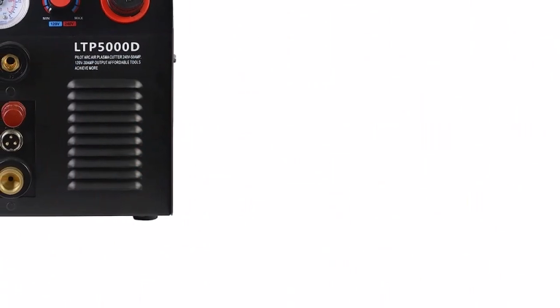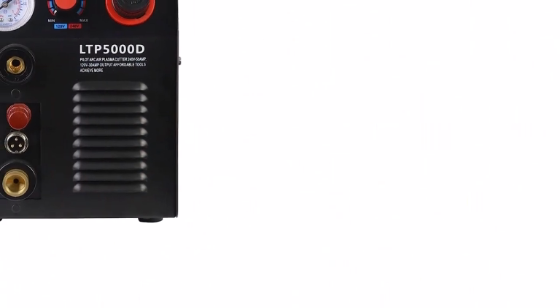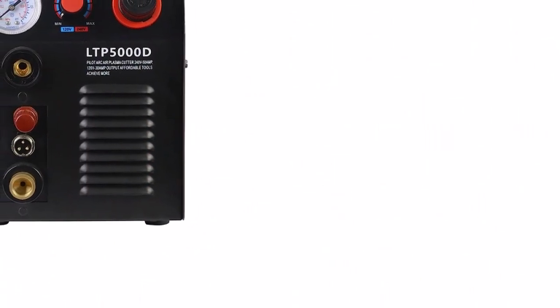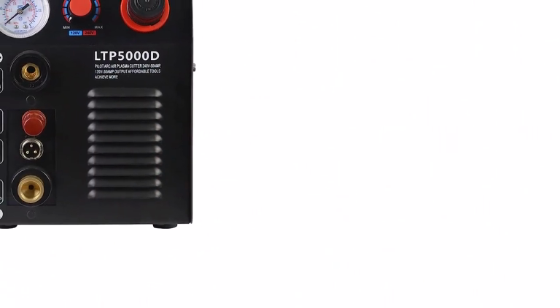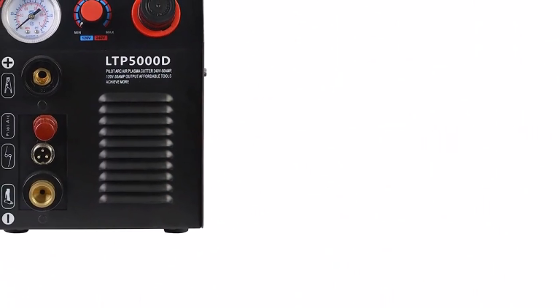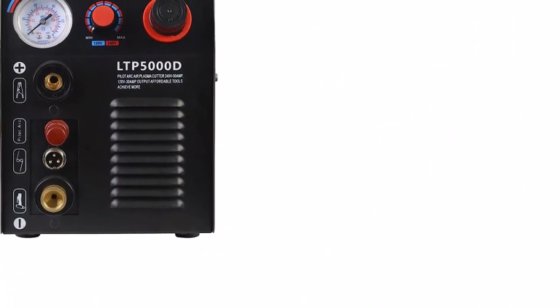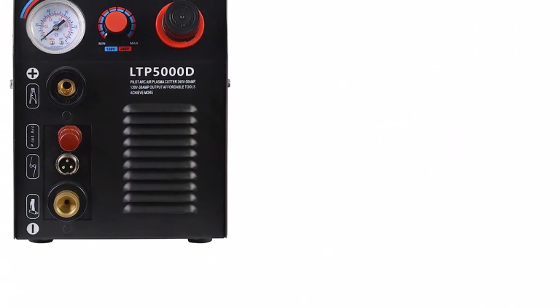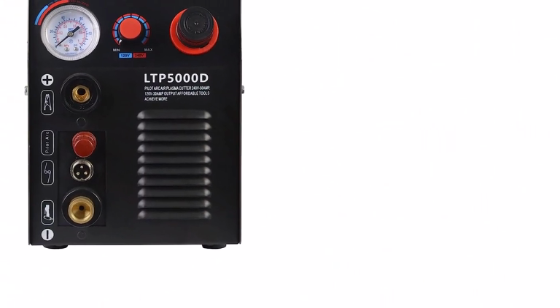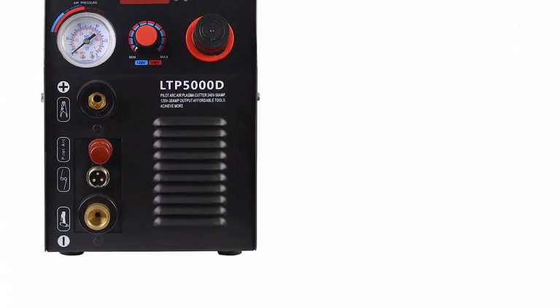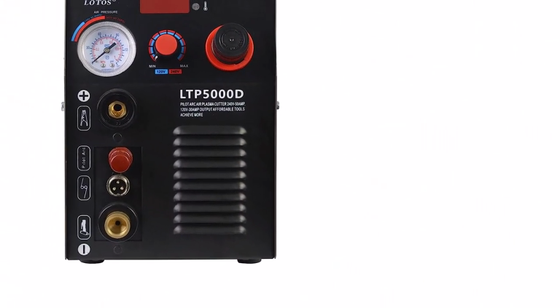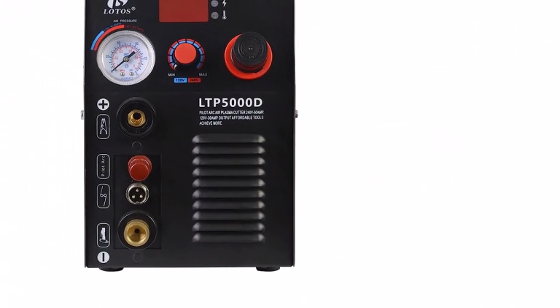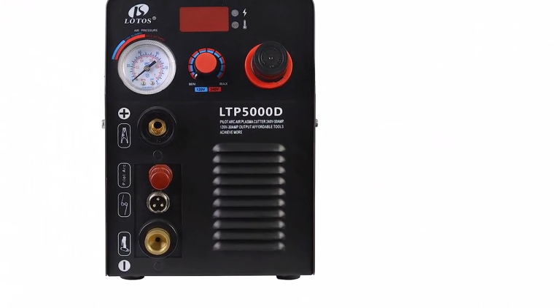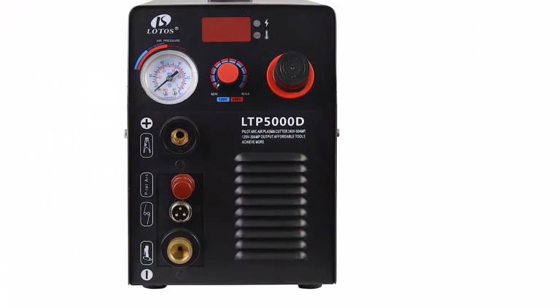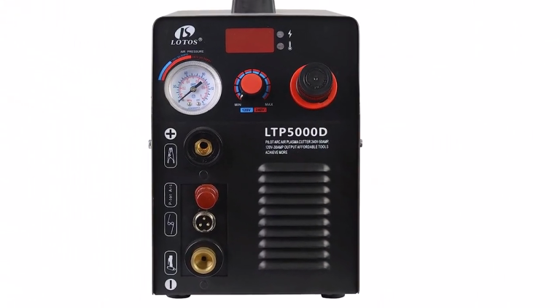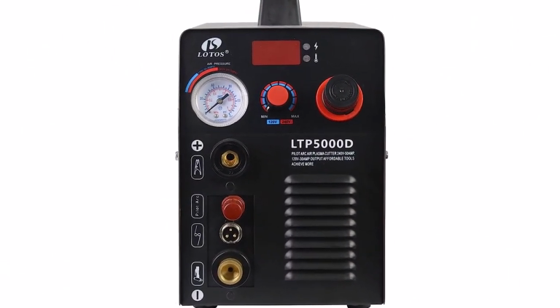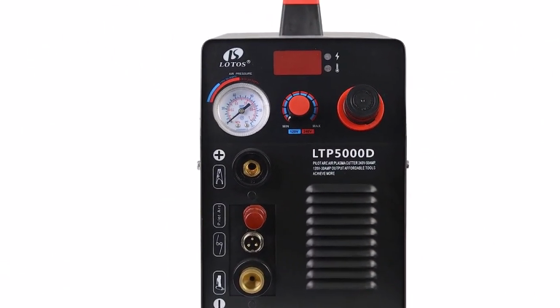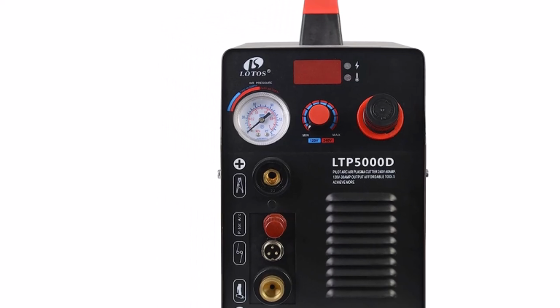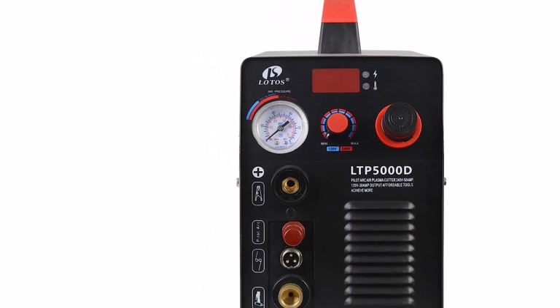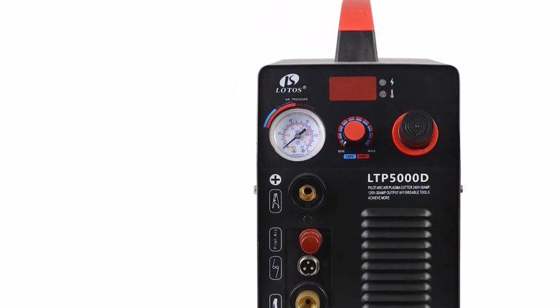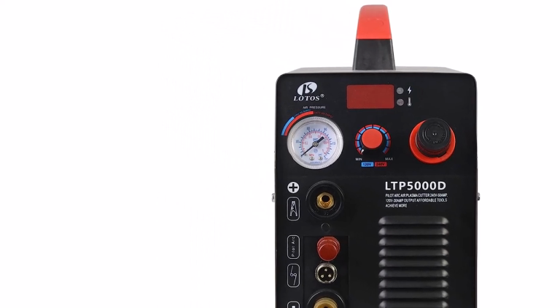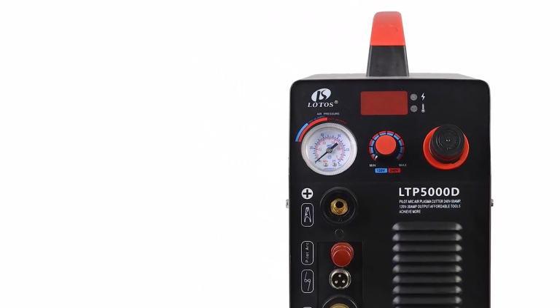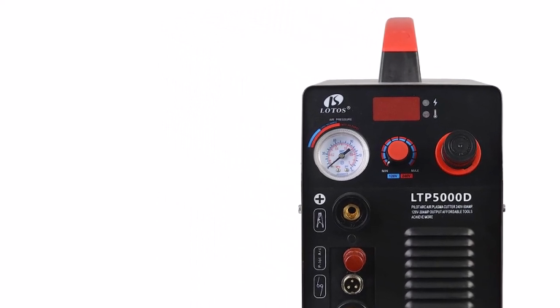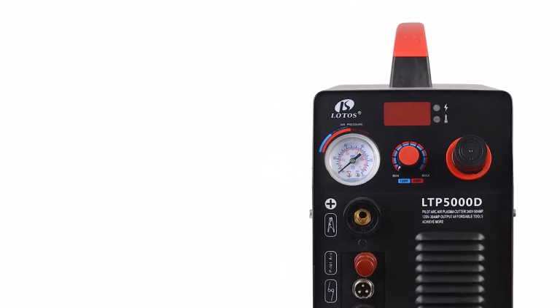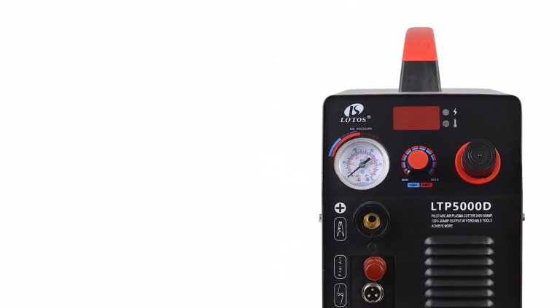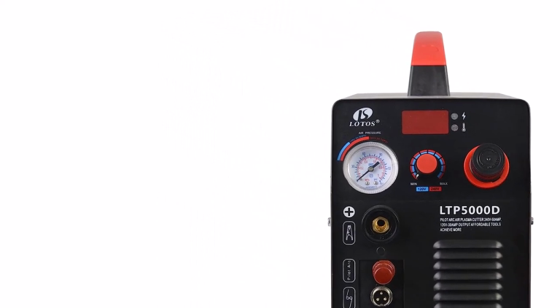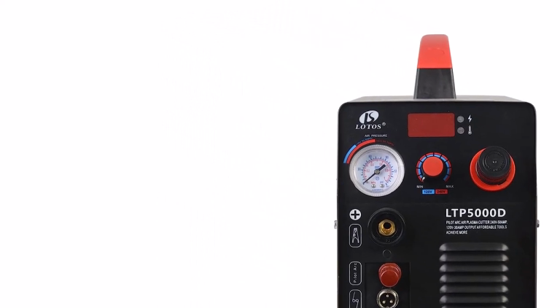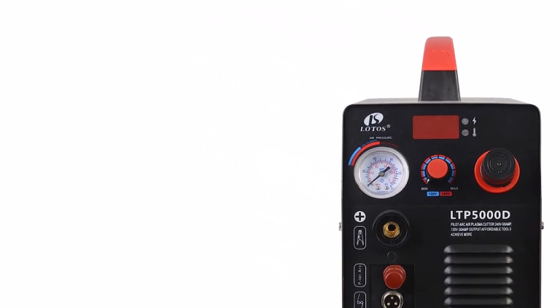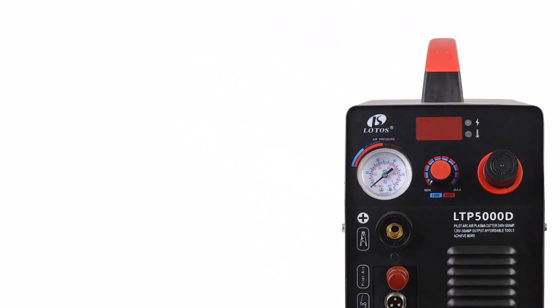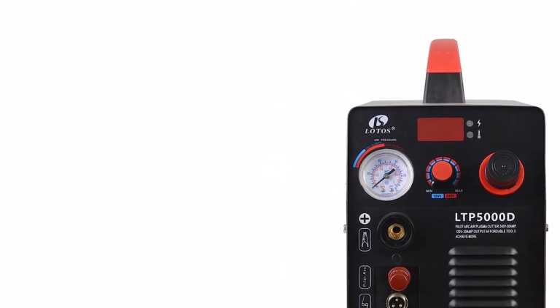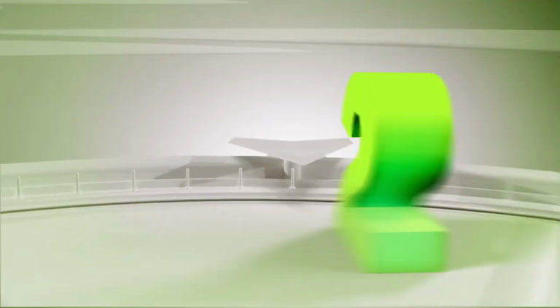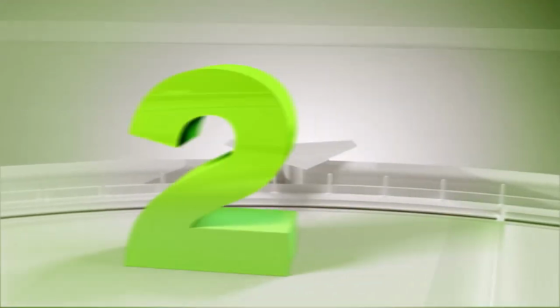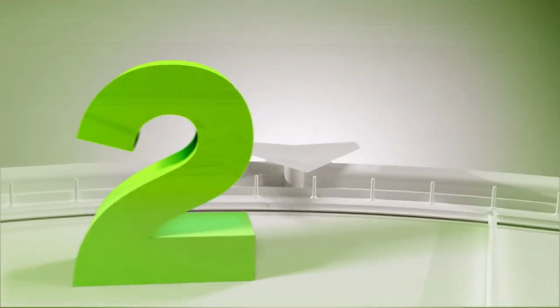What we like about it: Non-Touch Pilot Arc, 3-in-1 Combo, Dual Voltage, Quick Setup.